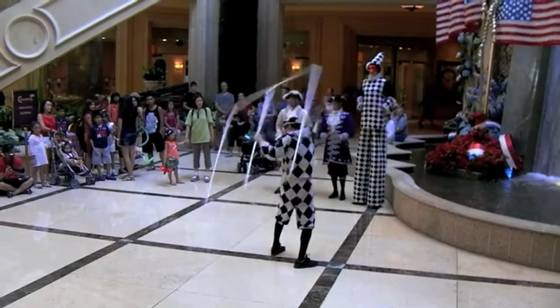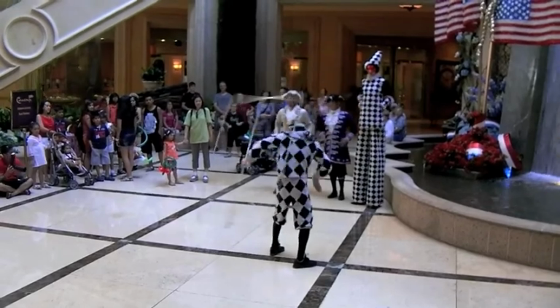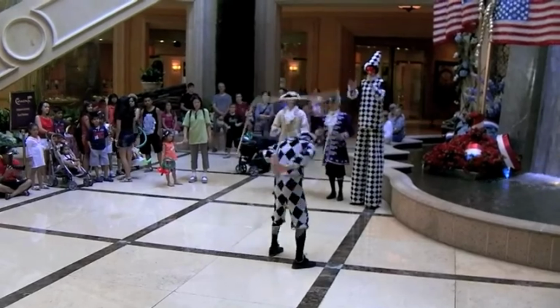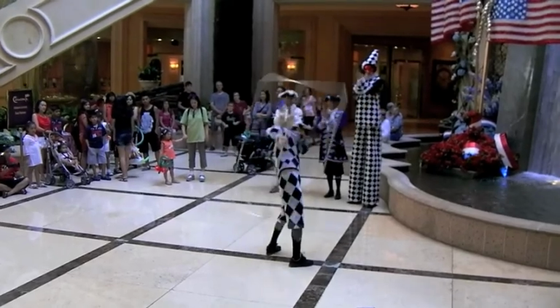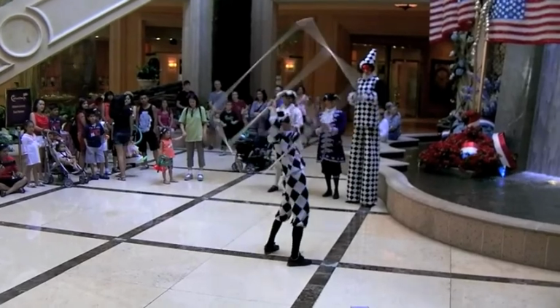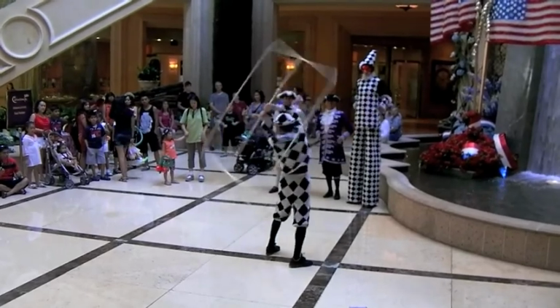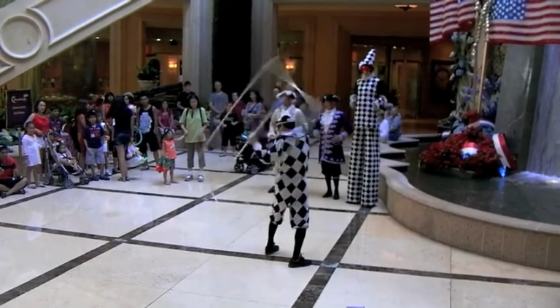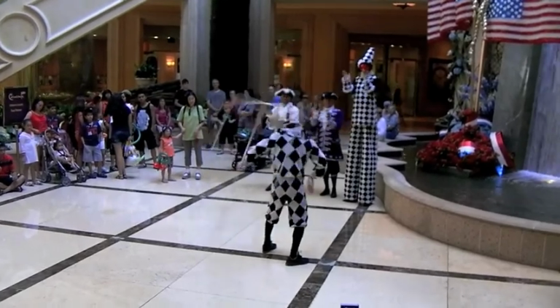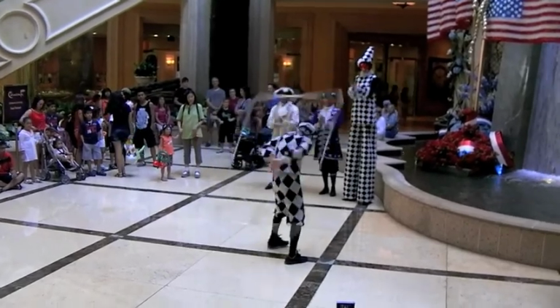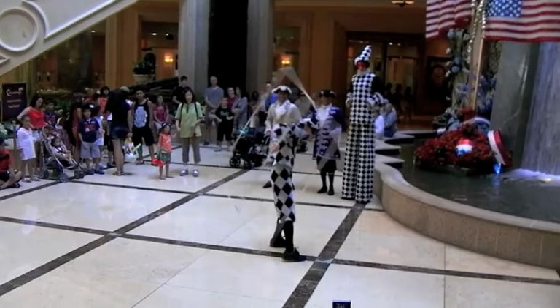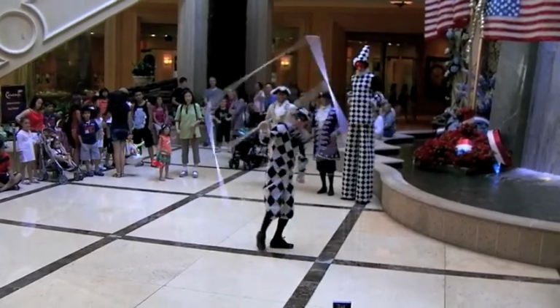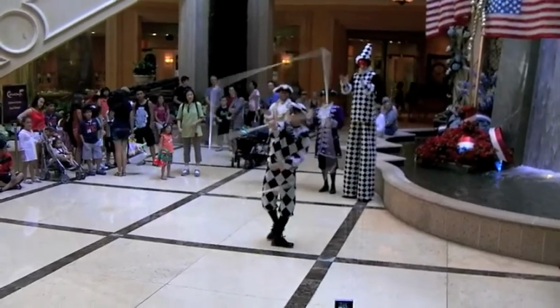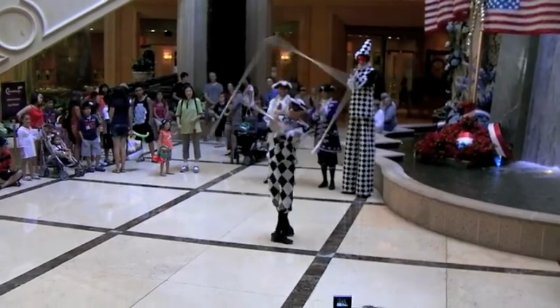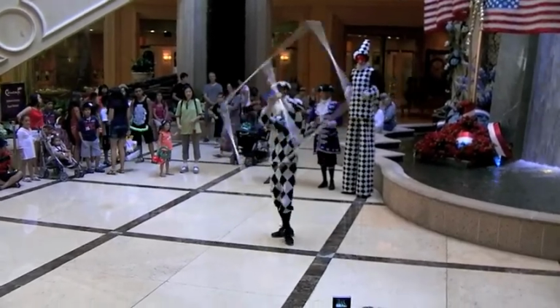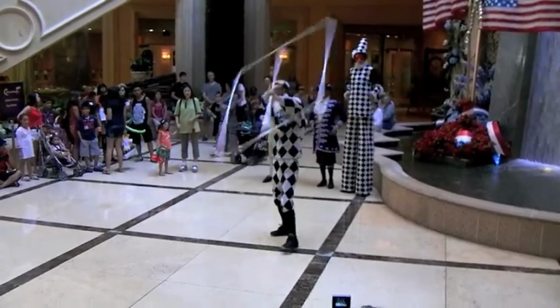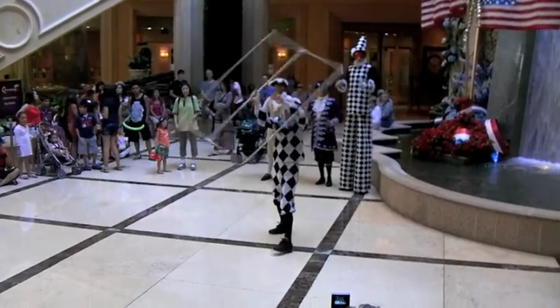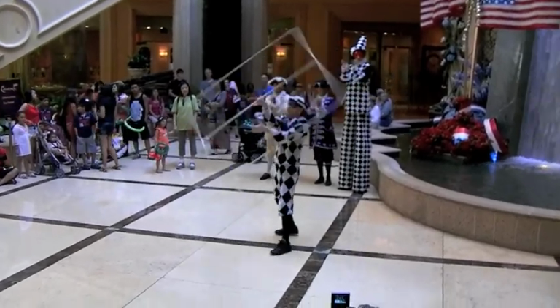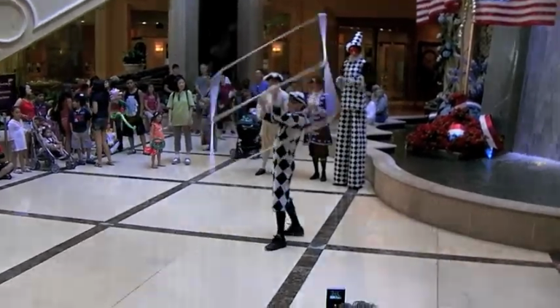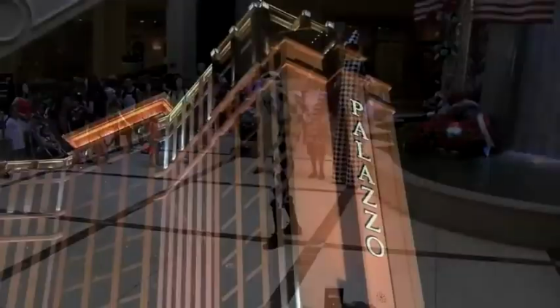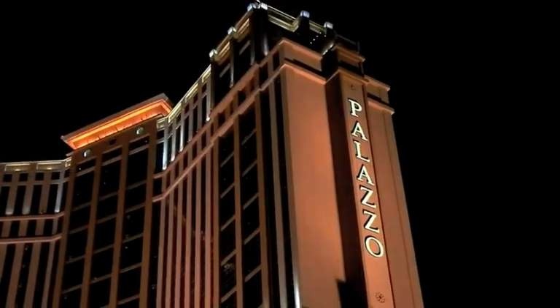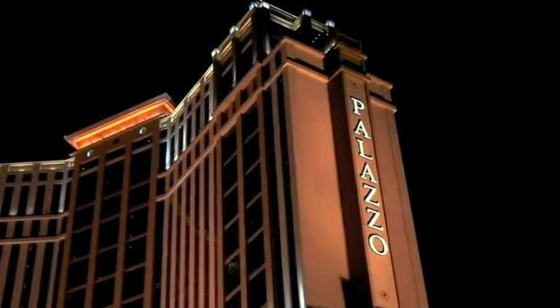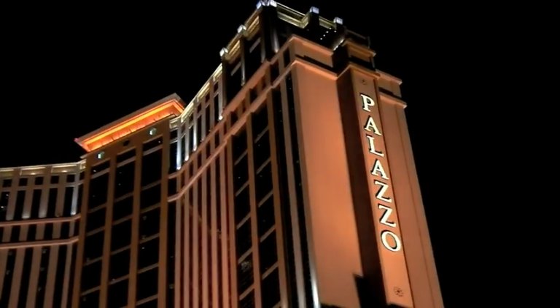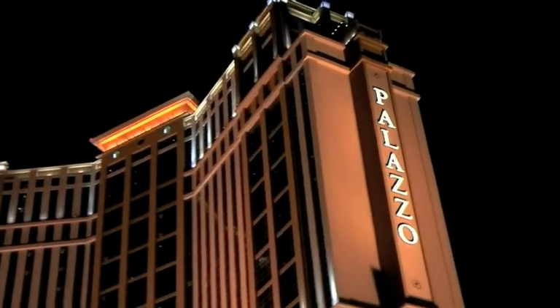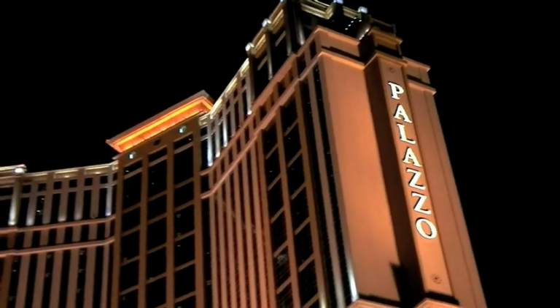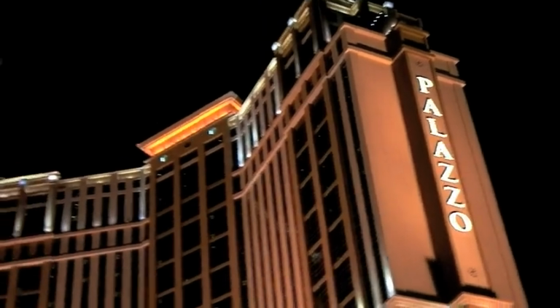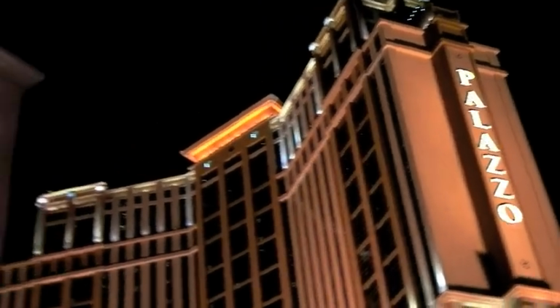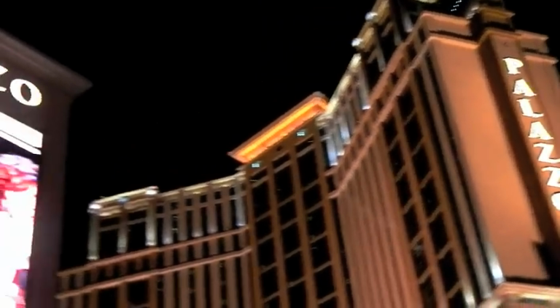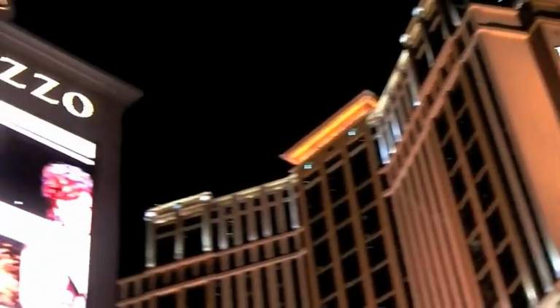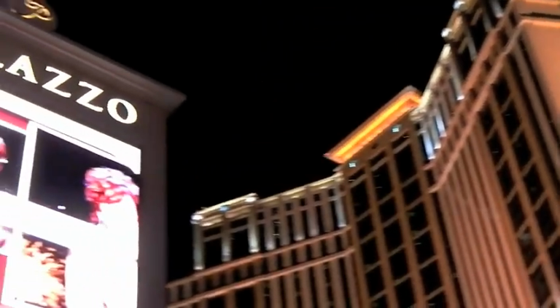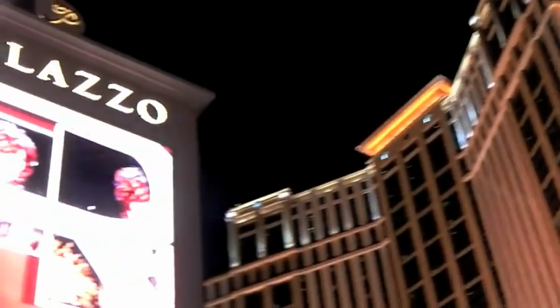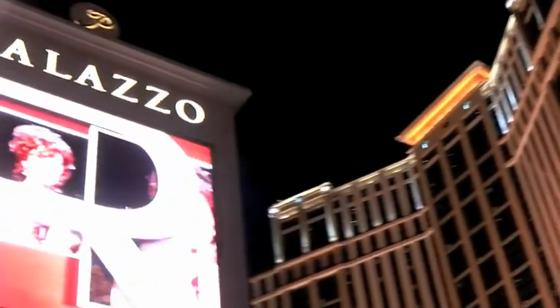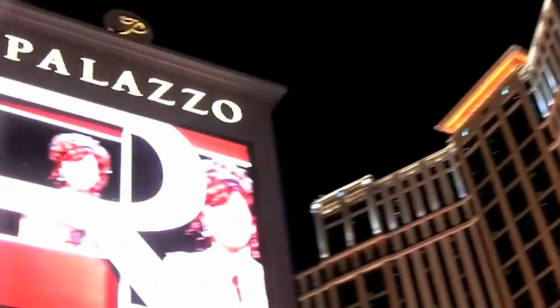Whenever I'm in Vegas, I do my best to get to the Palazzo, and I always have a great time there.